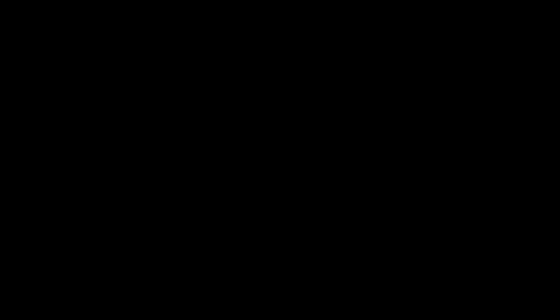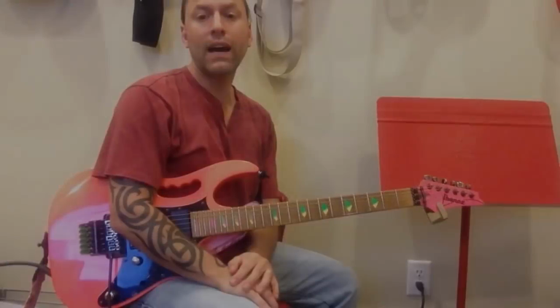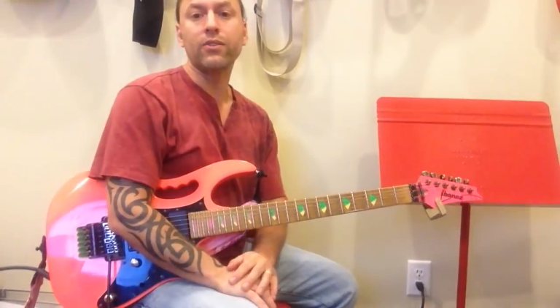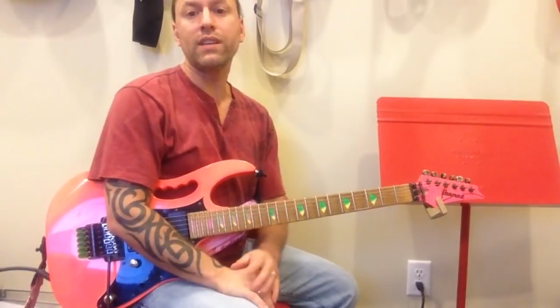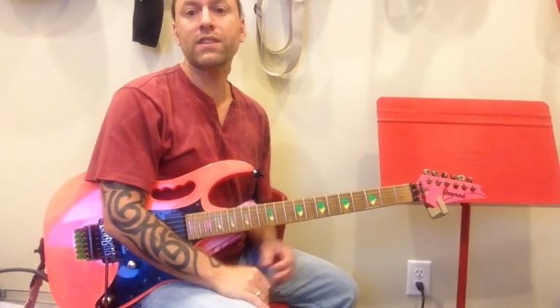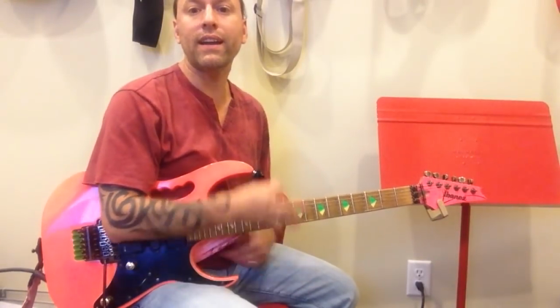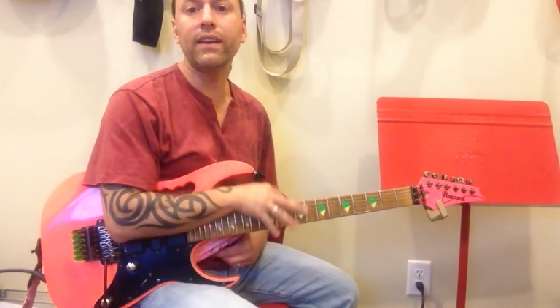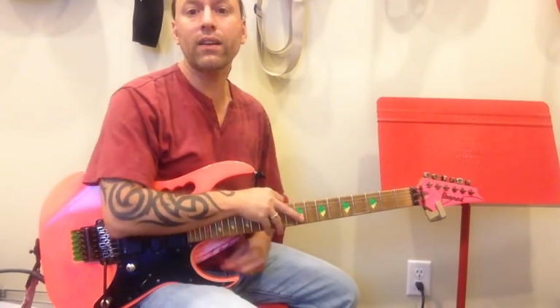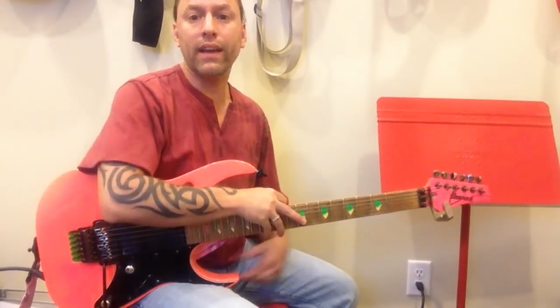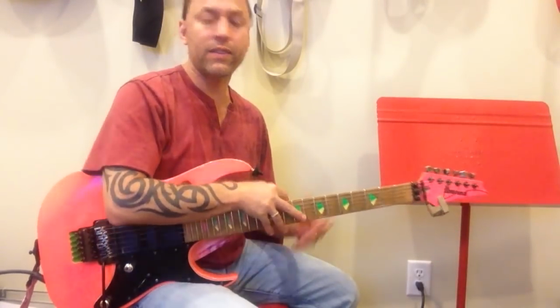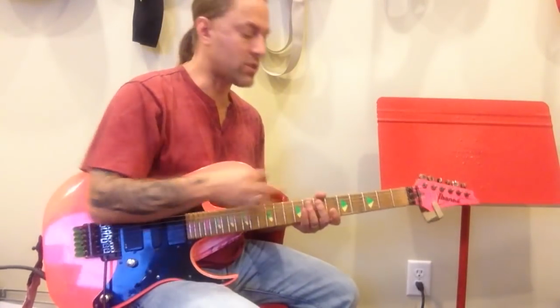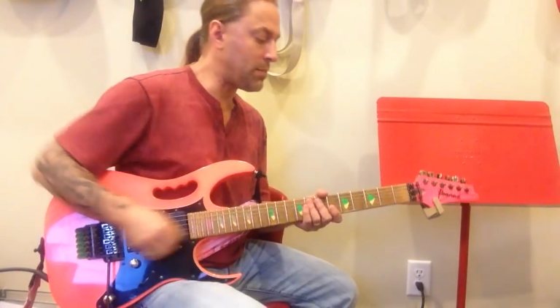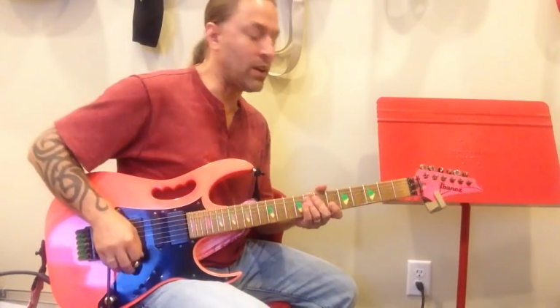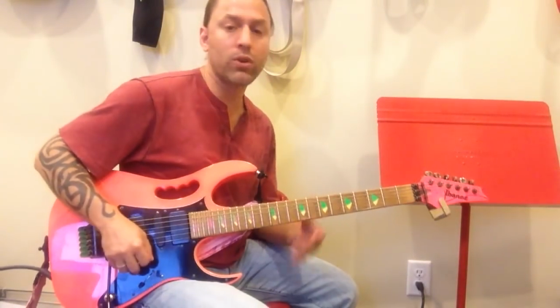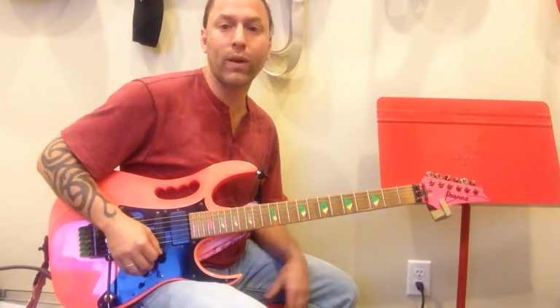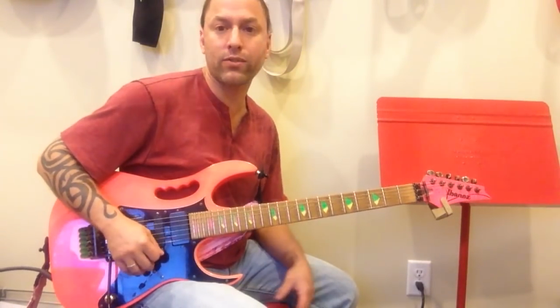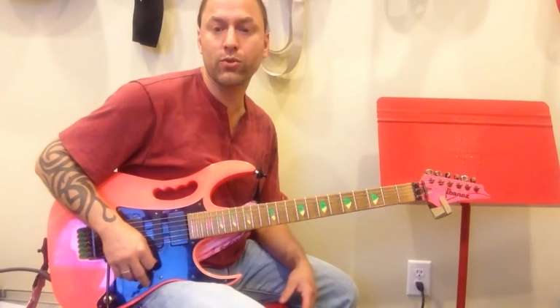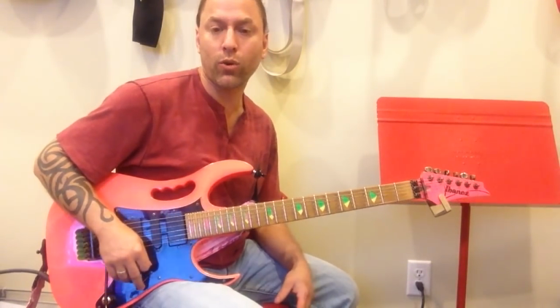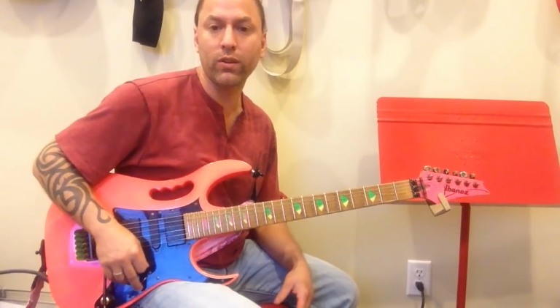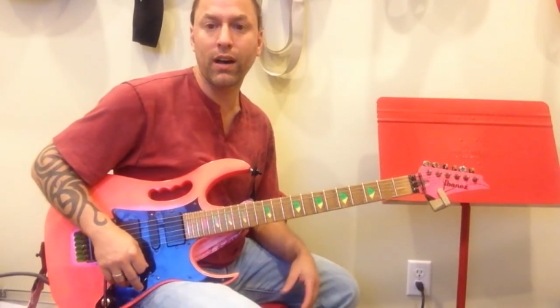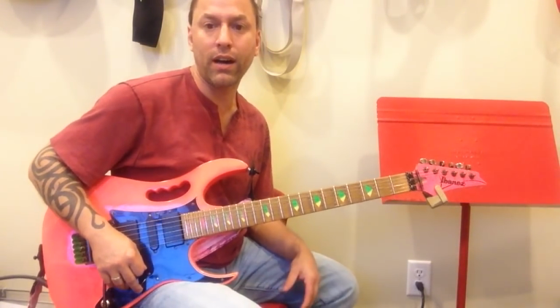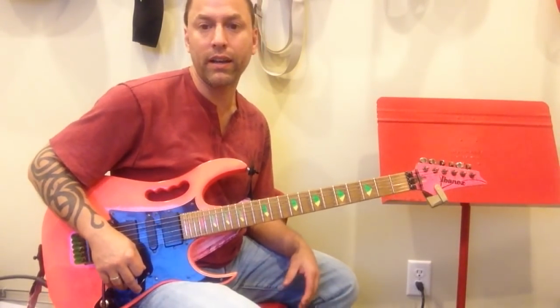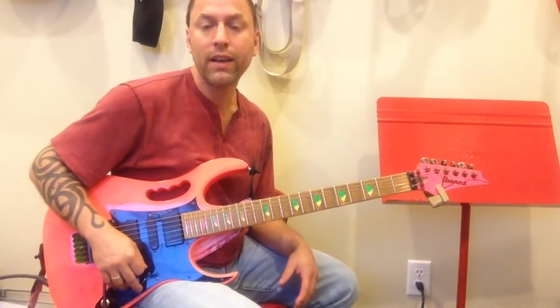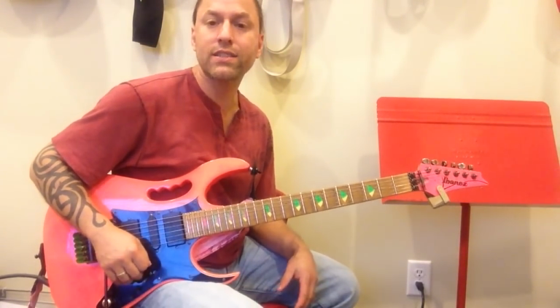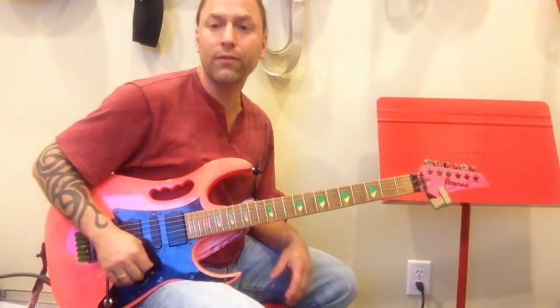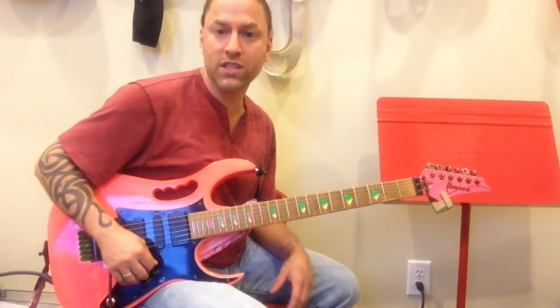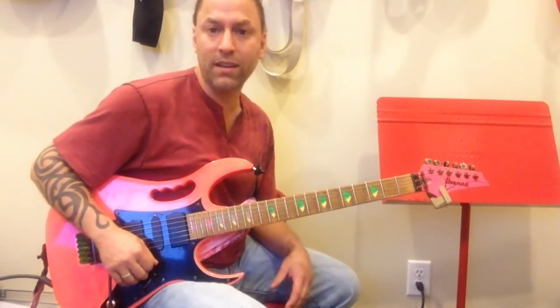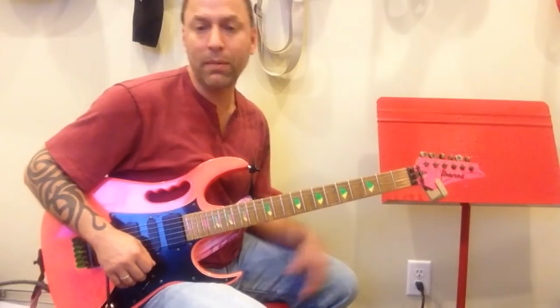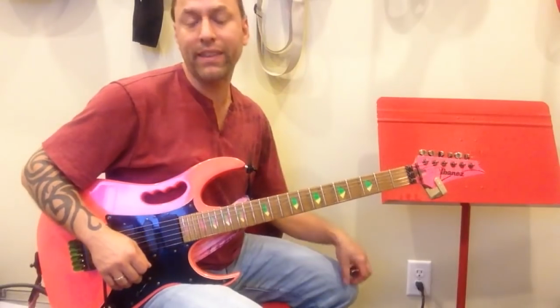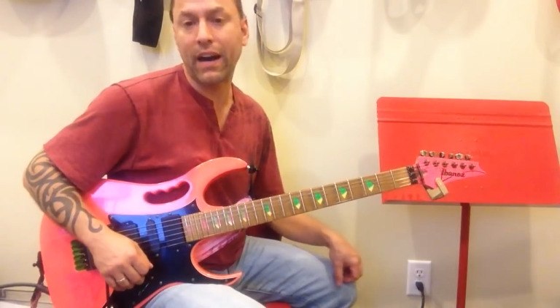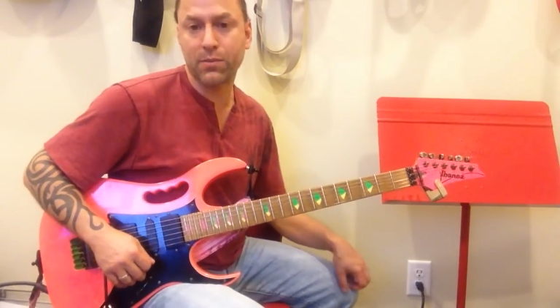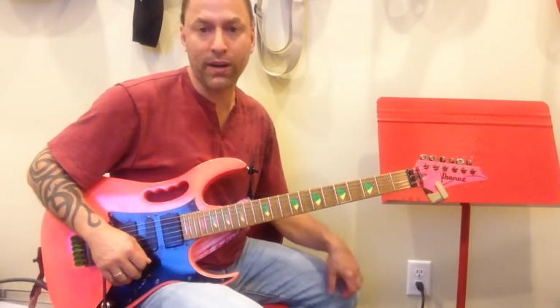Hi there, Steve Stein here, and this is going to be a real quick tutorial on Self Esteem by The Offspring.